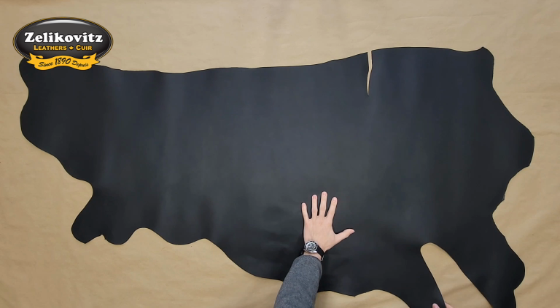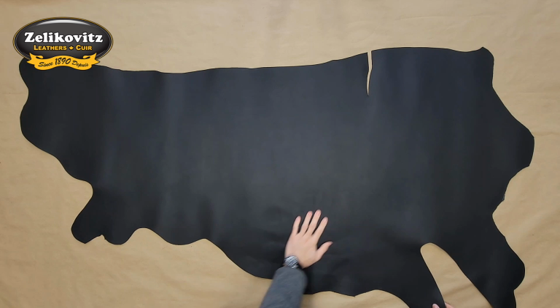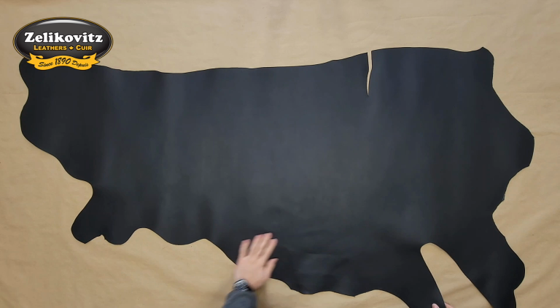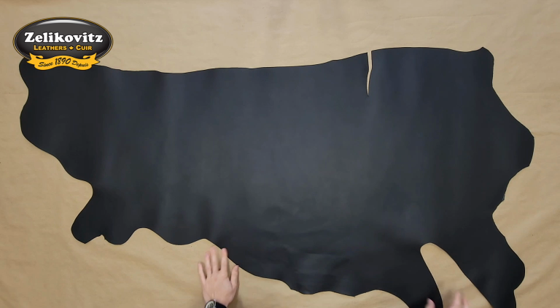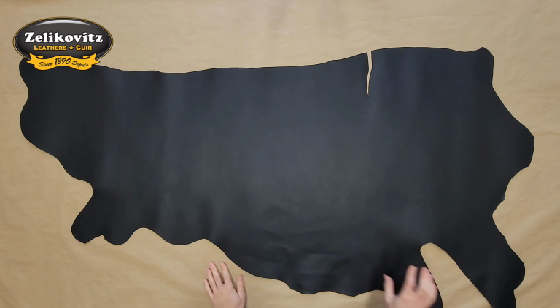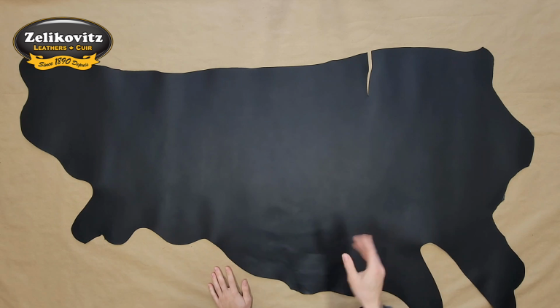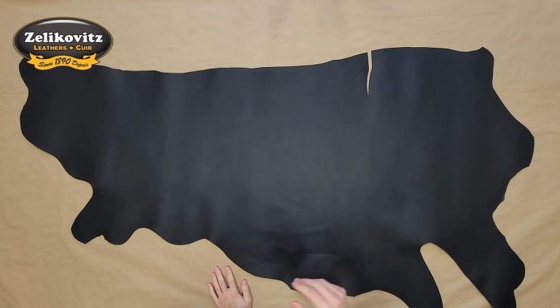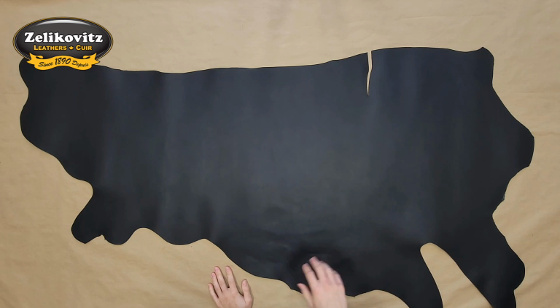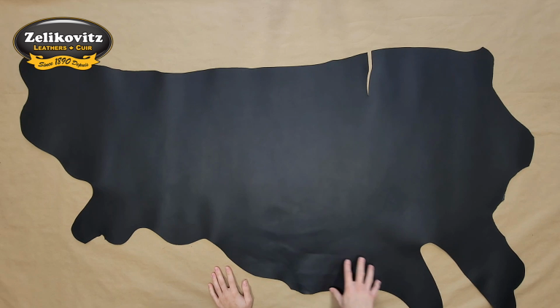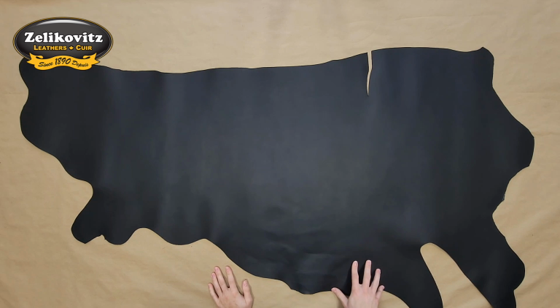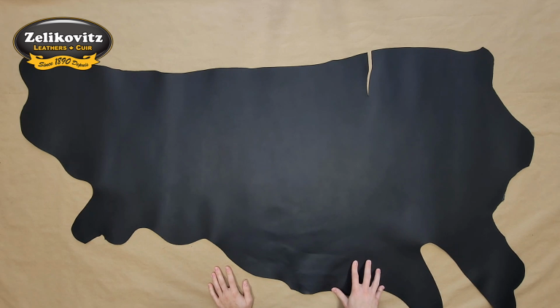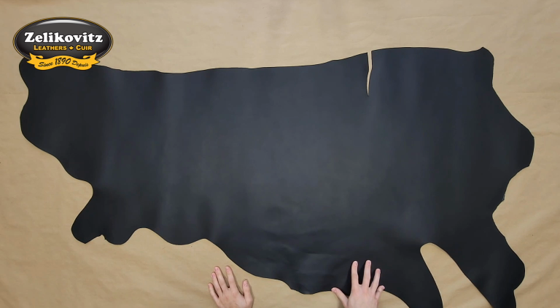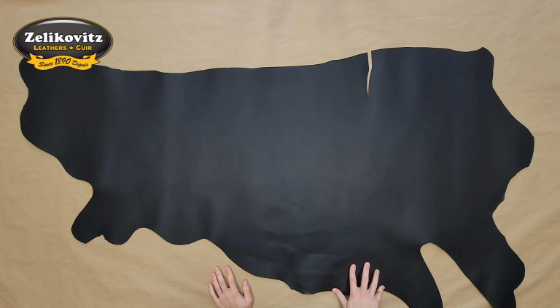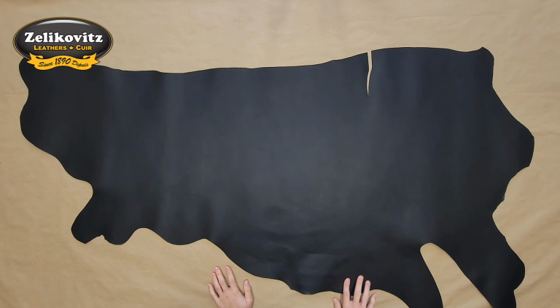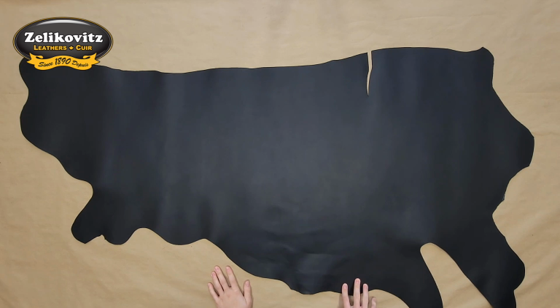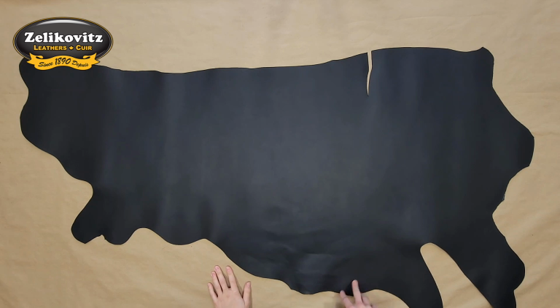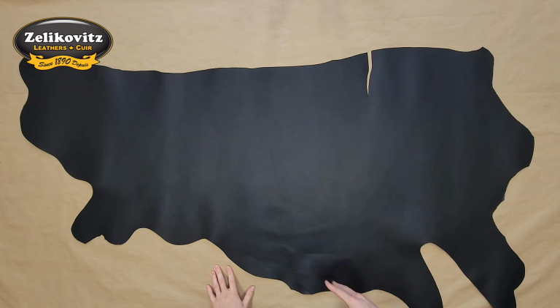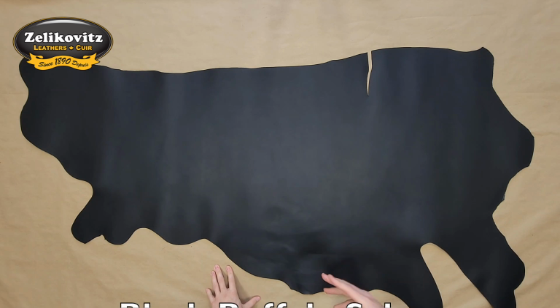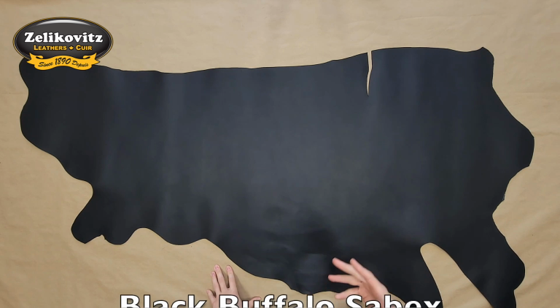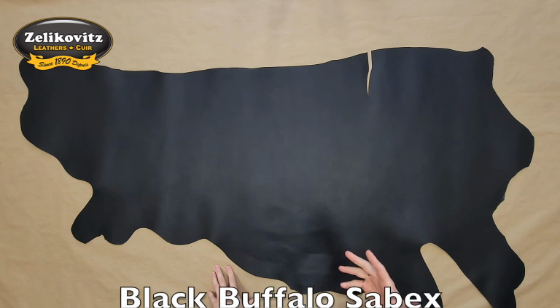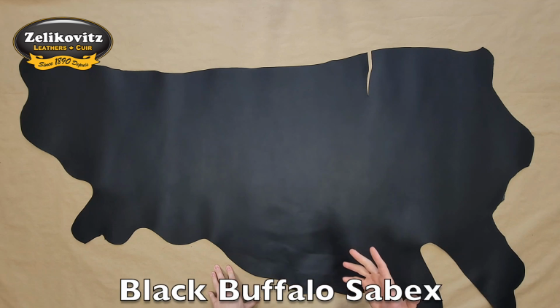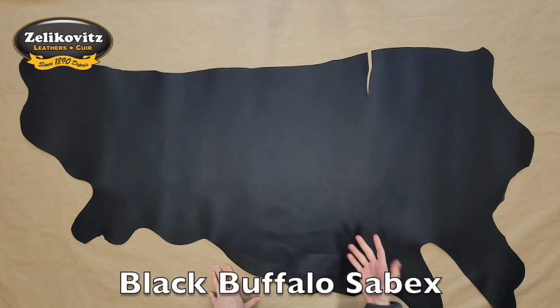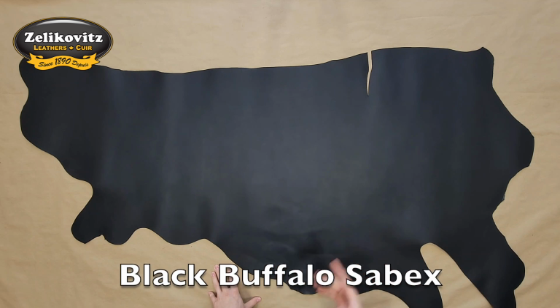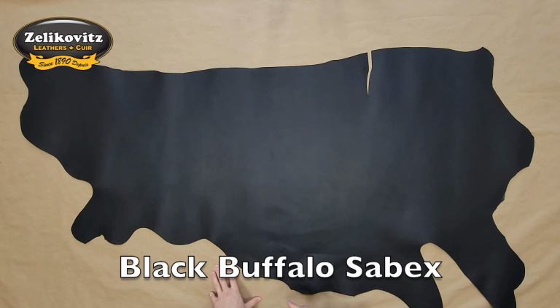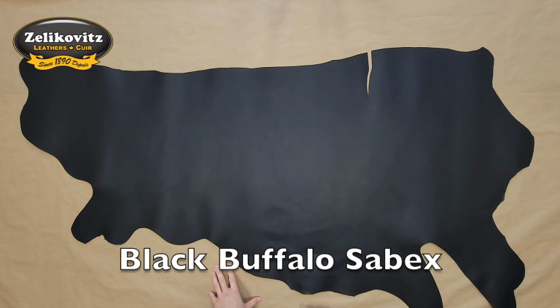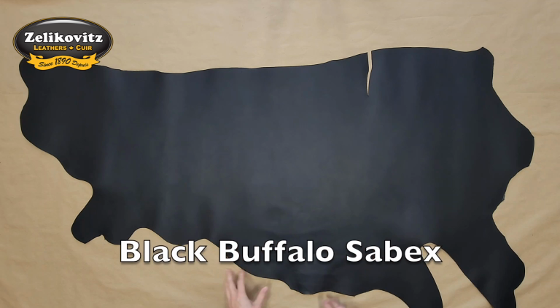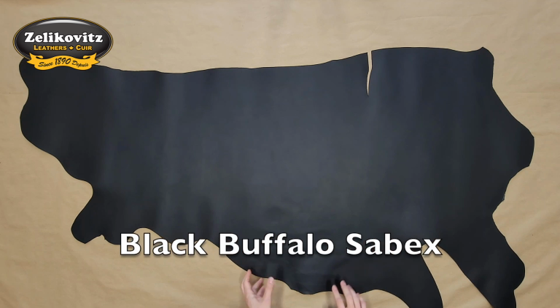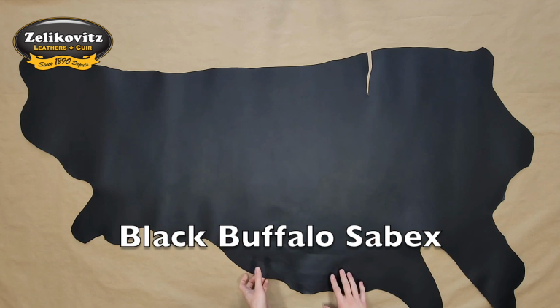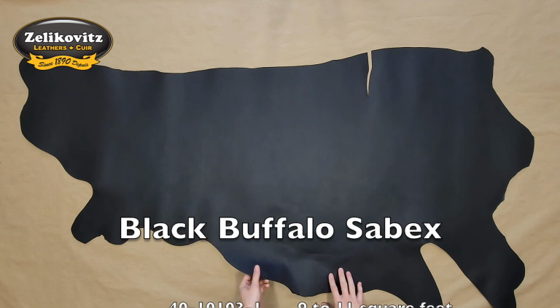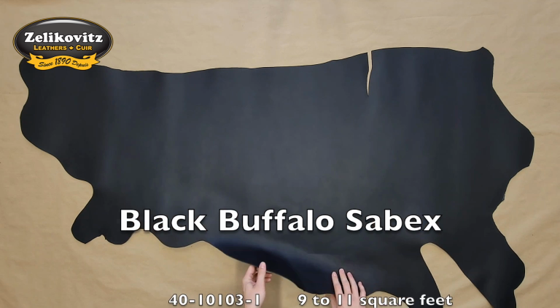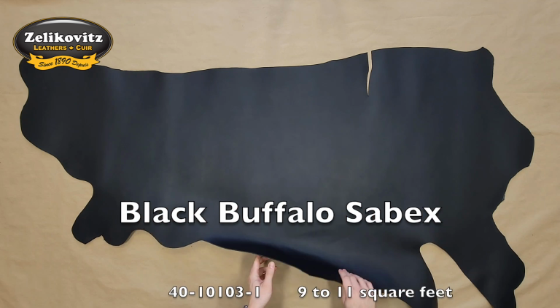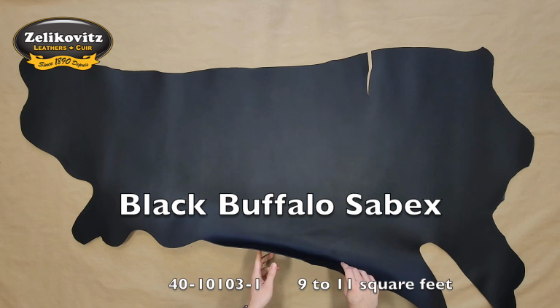It's a little bit too thin for a belt, but perhaps better suited for straps or a heavier duty bag.